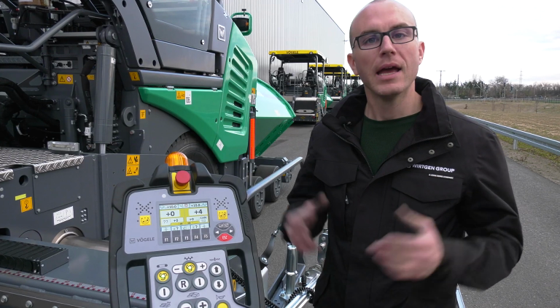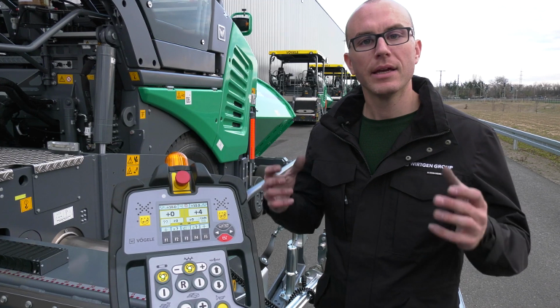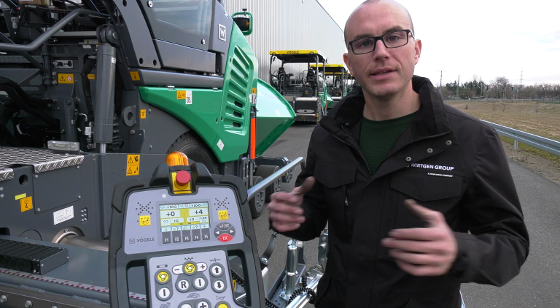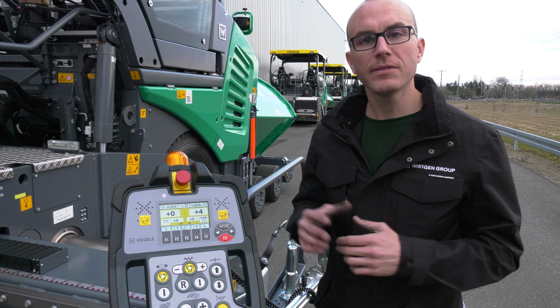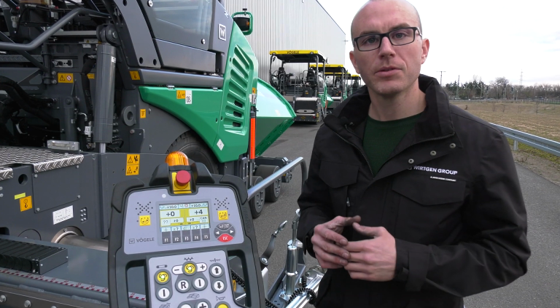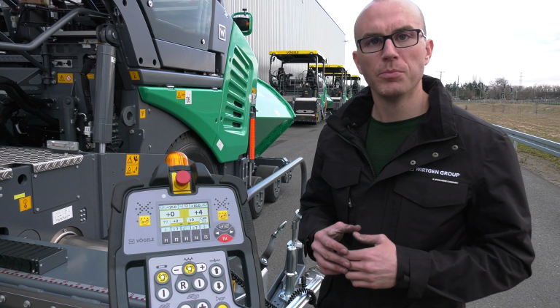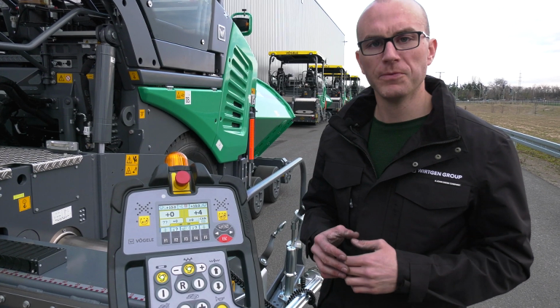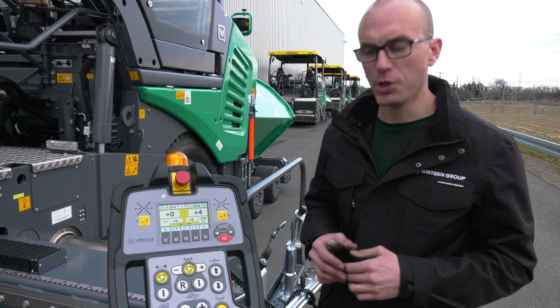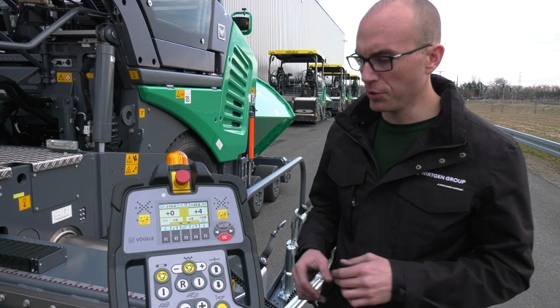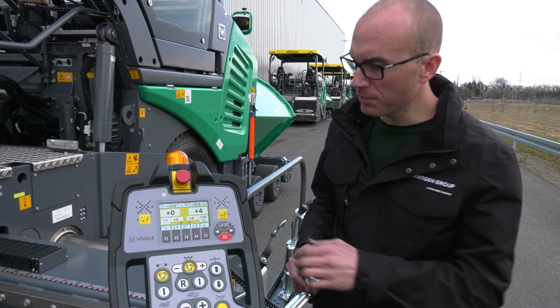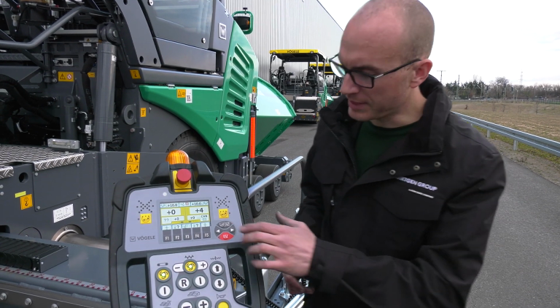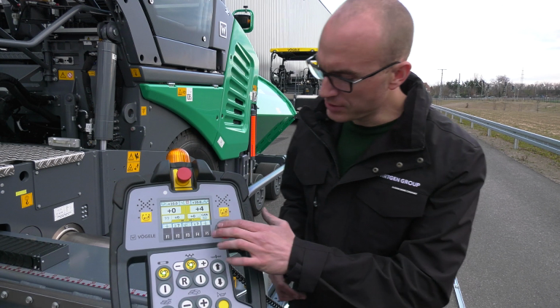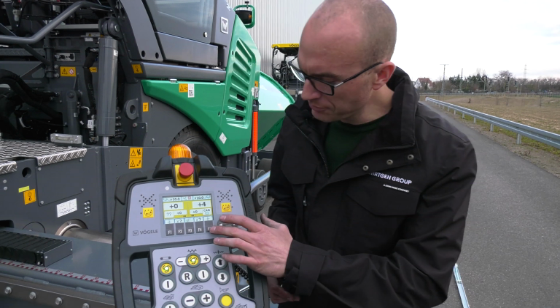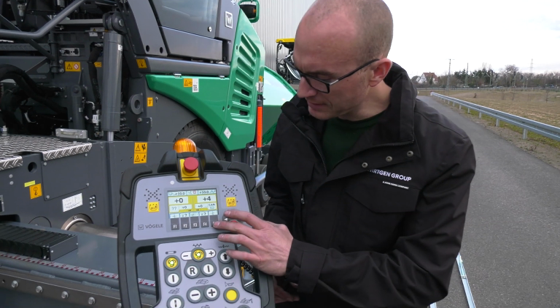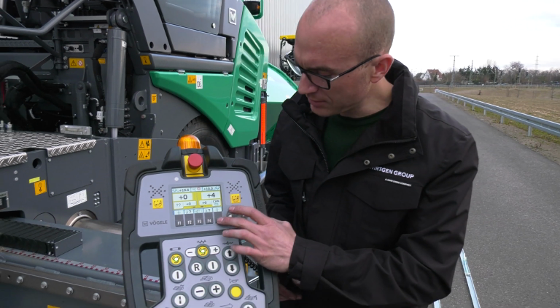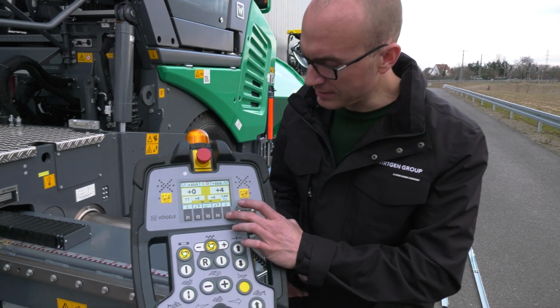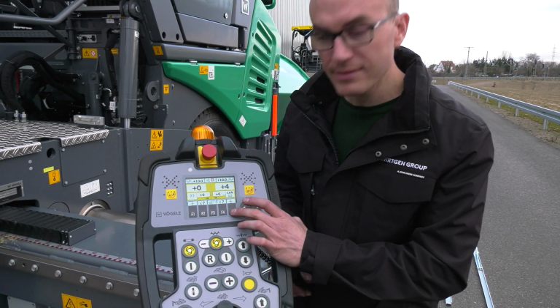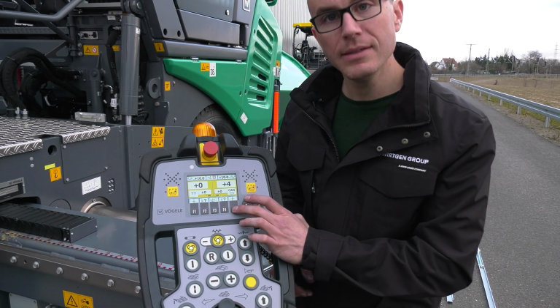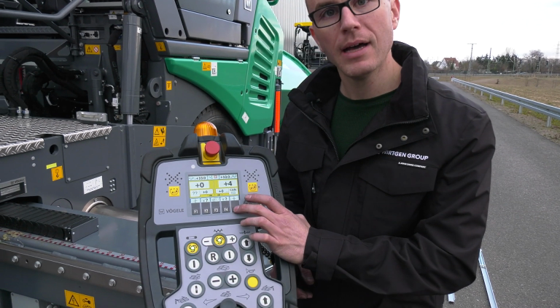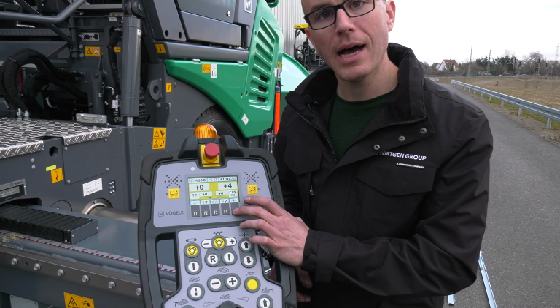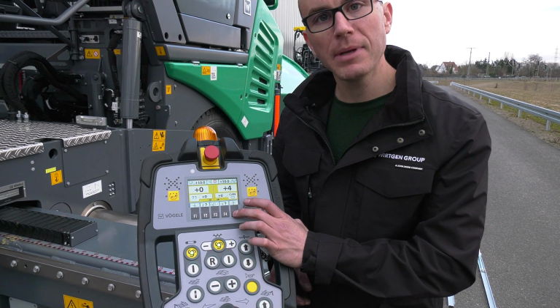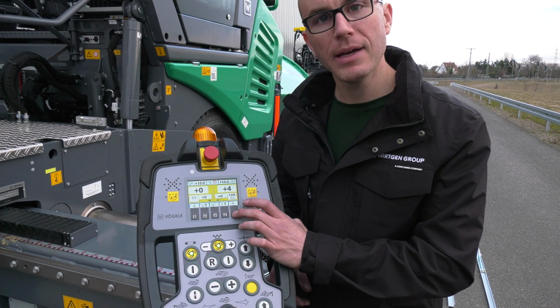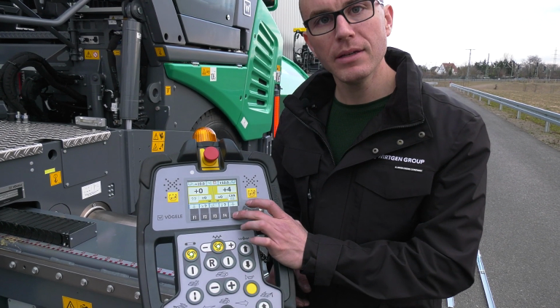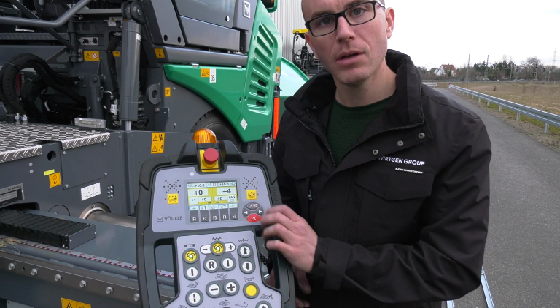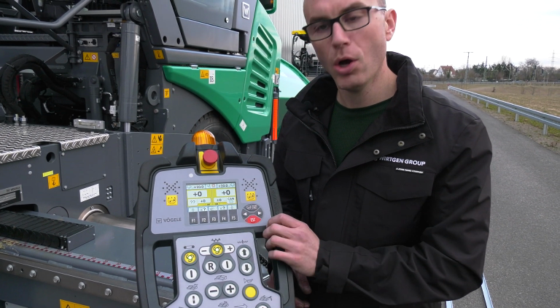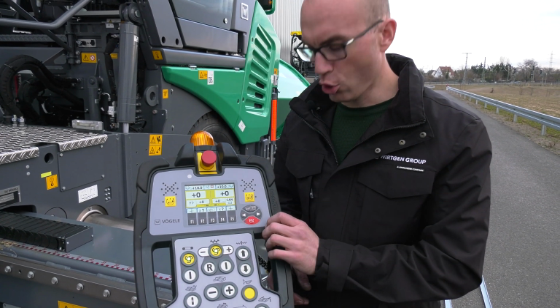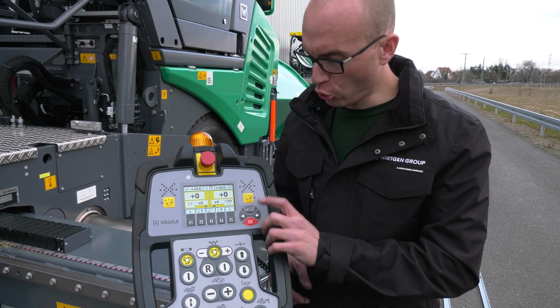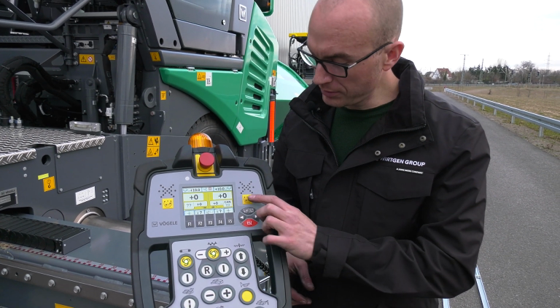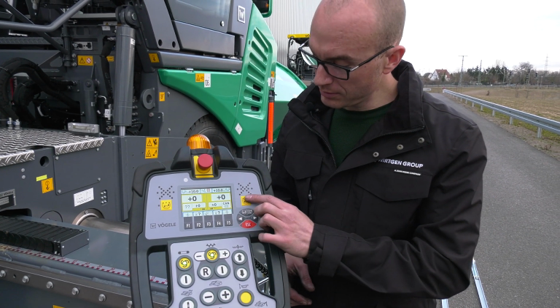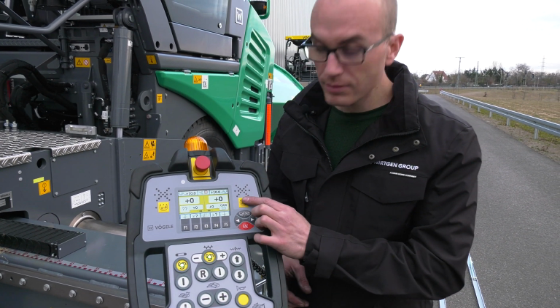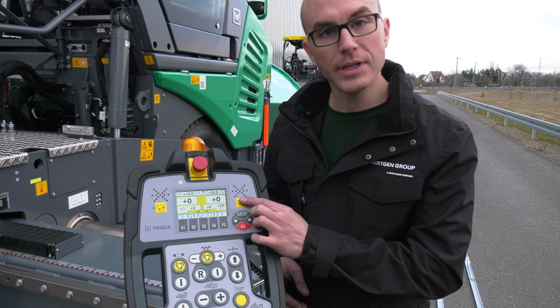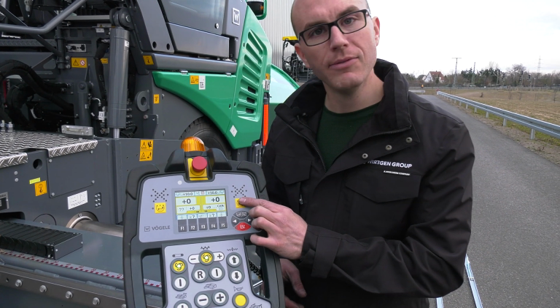Now we only need to calibrate using the quick setup key and switch on grade and slope control.